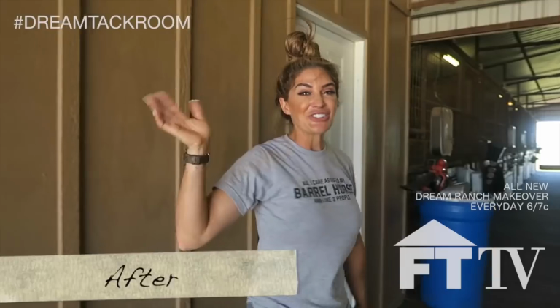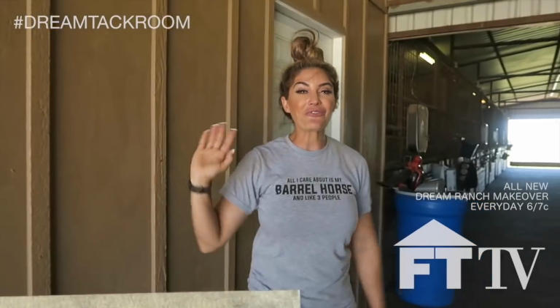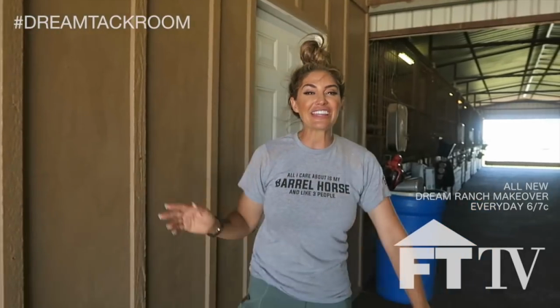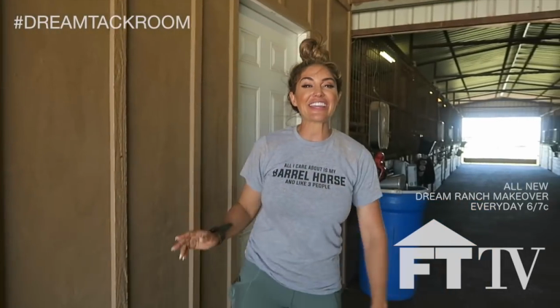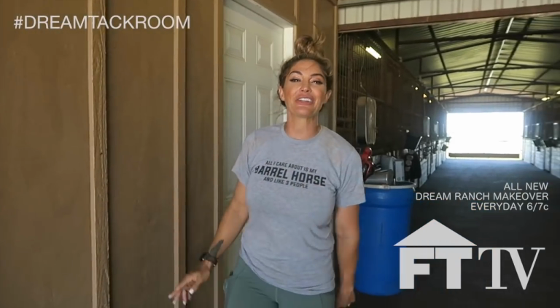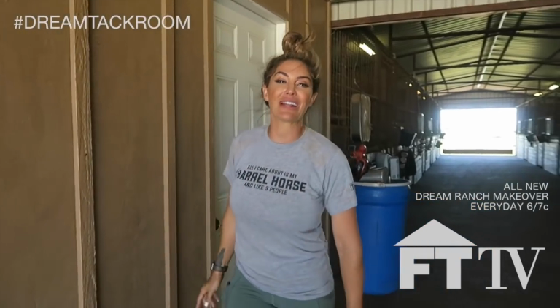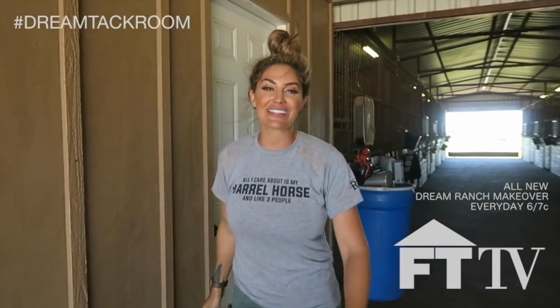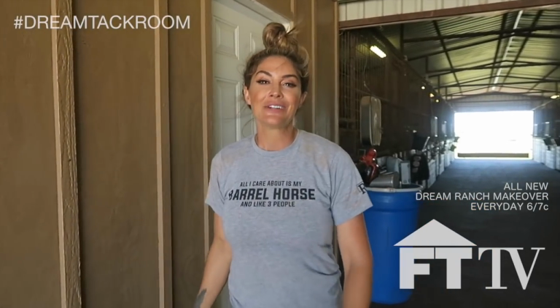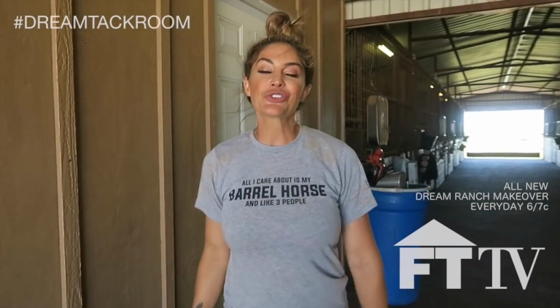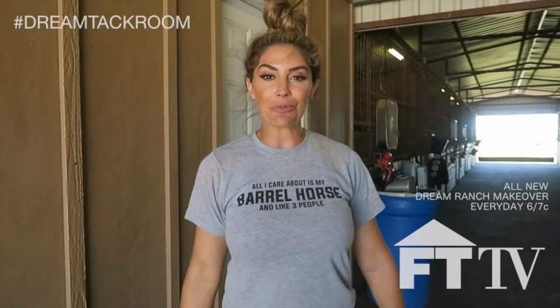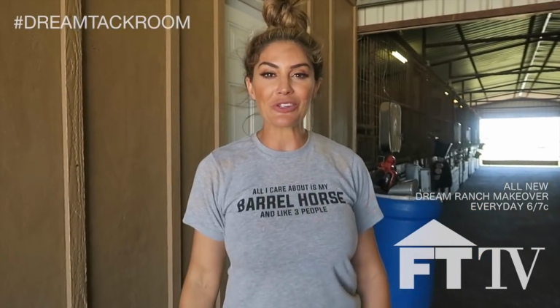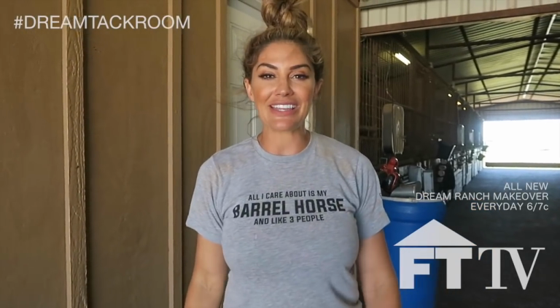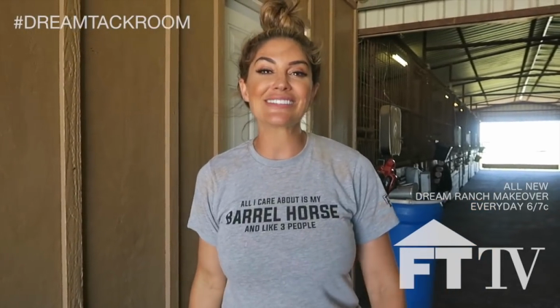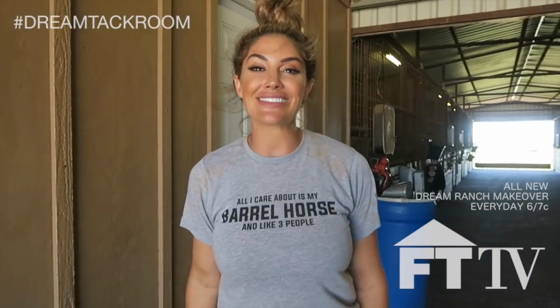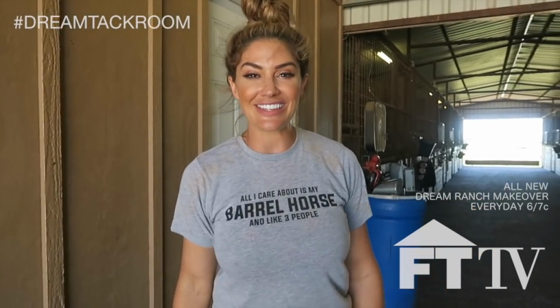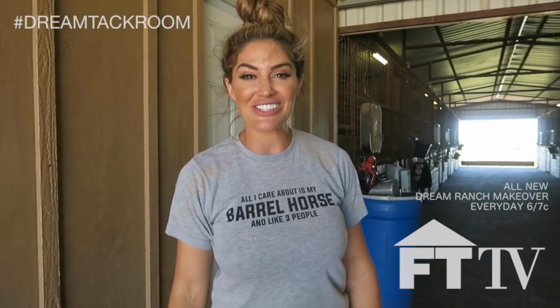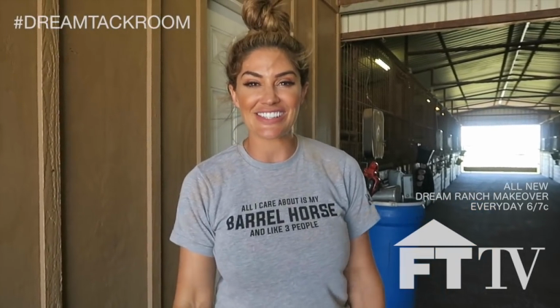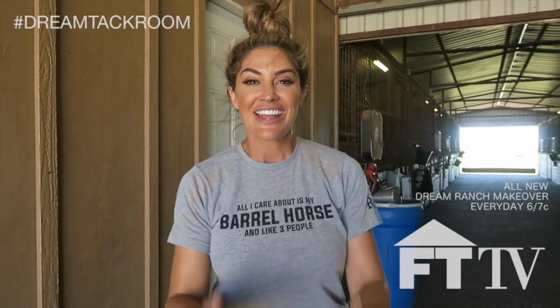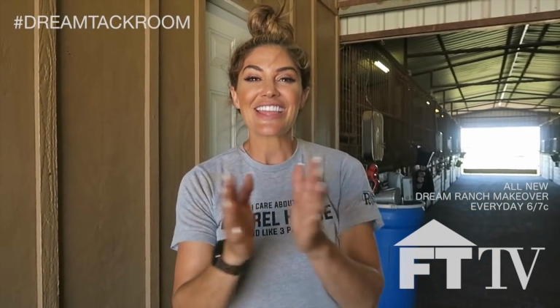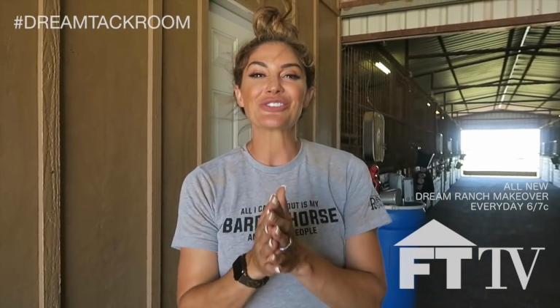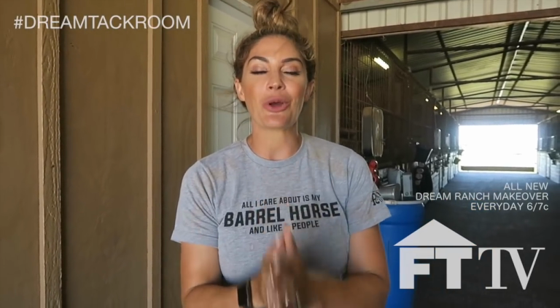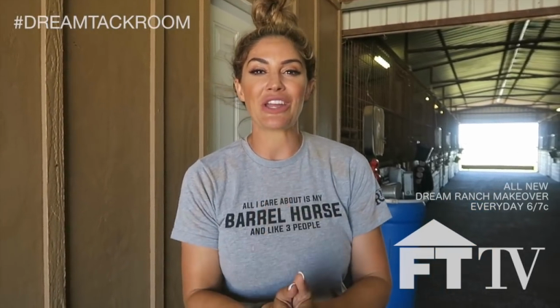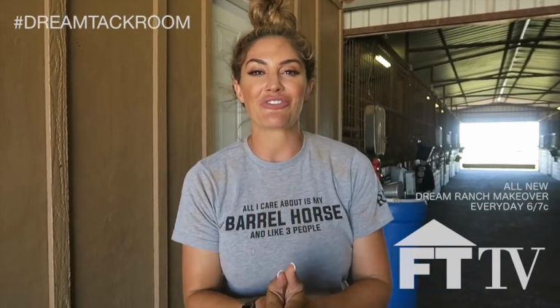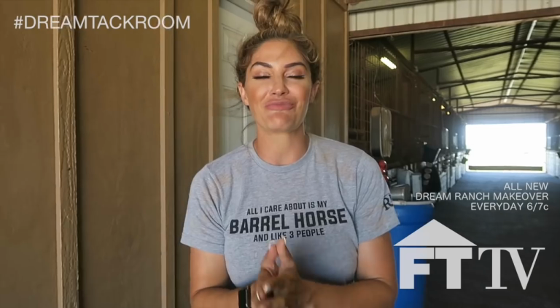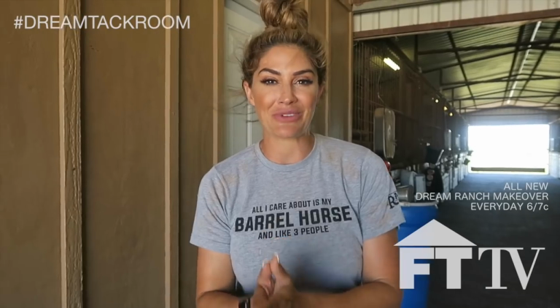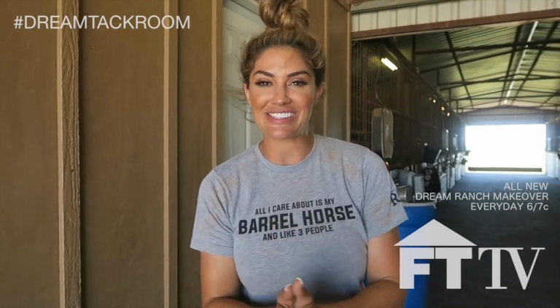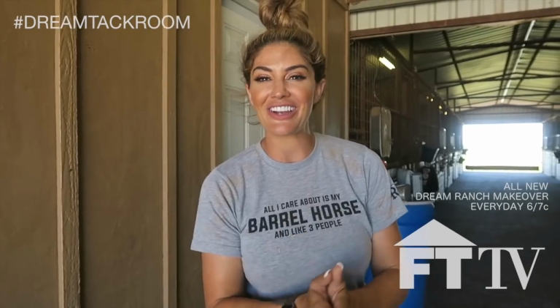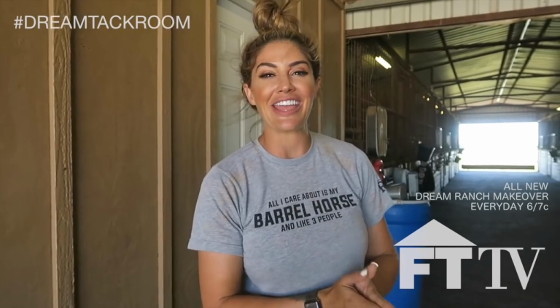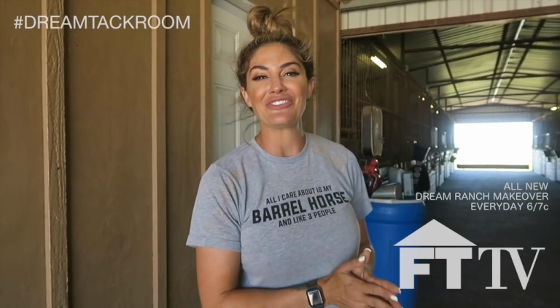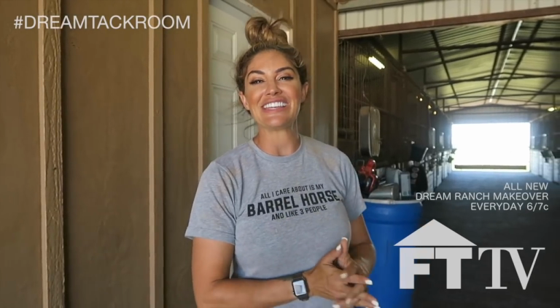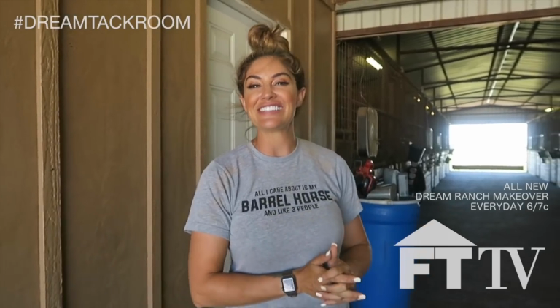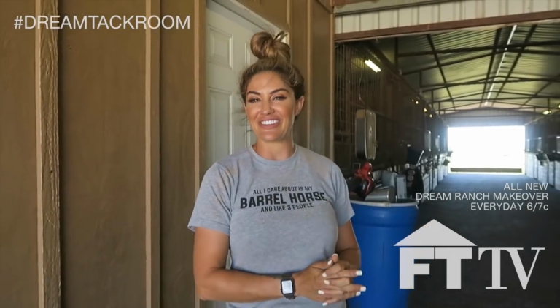Don't forget to count your blessings, drink your protein, and say thank you to Jesus. Thank you so much for being with us here on FTTV.